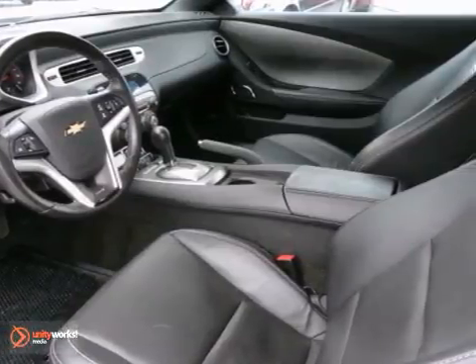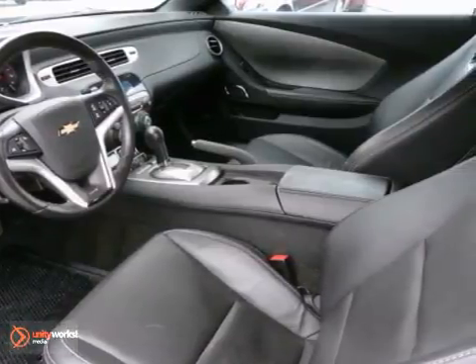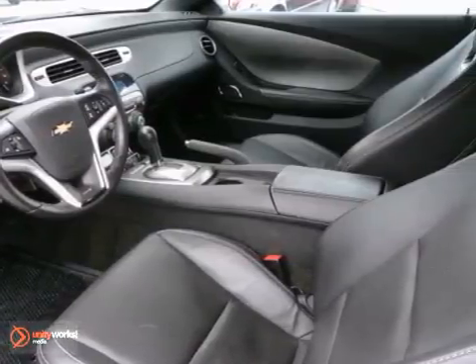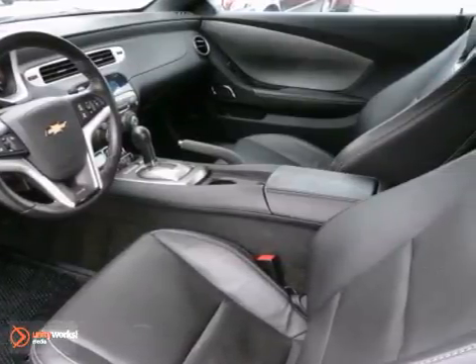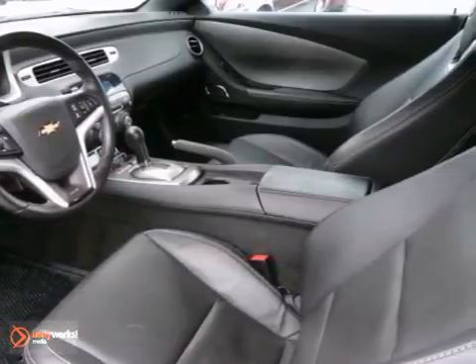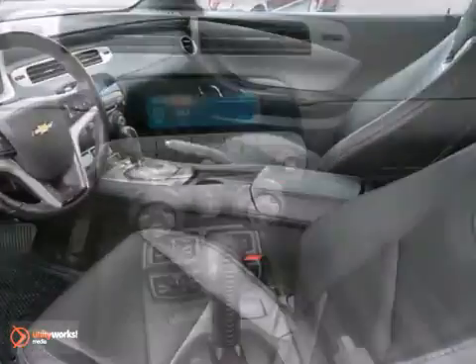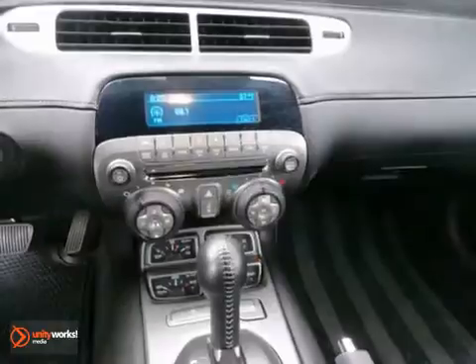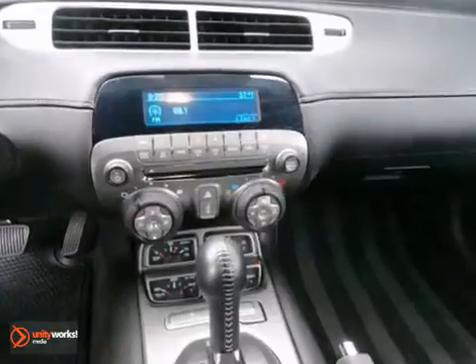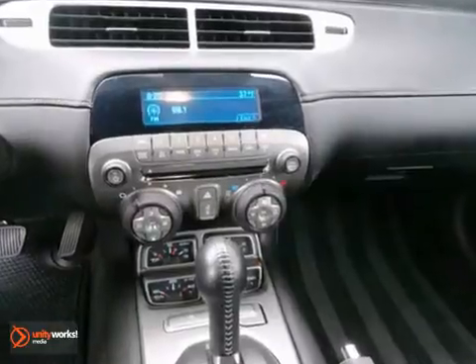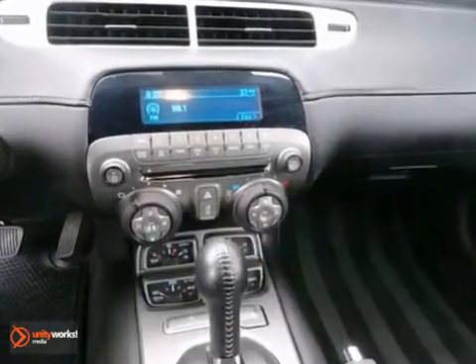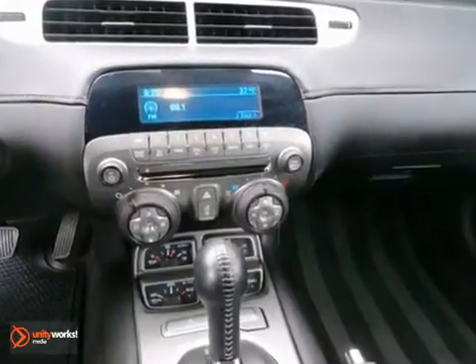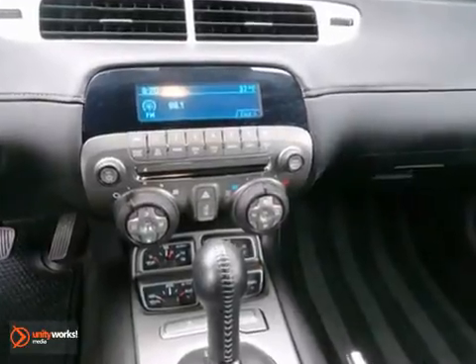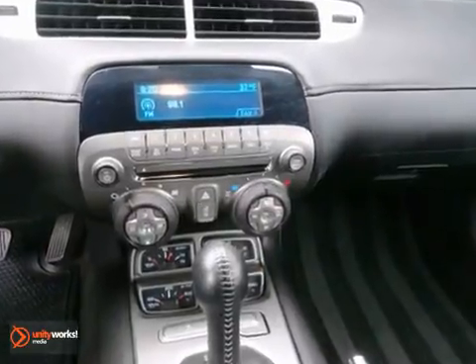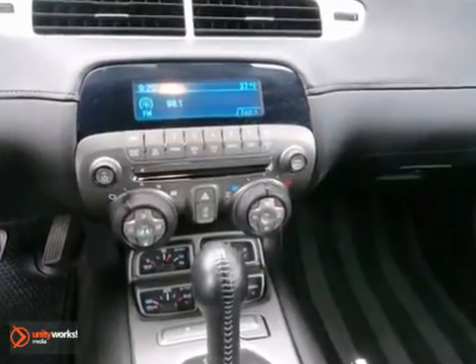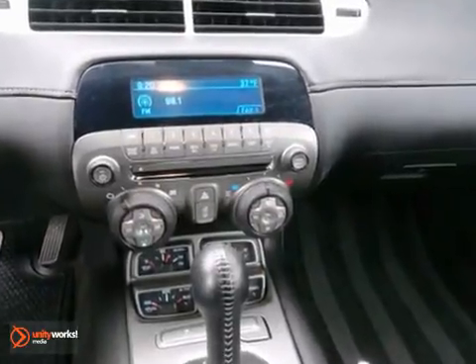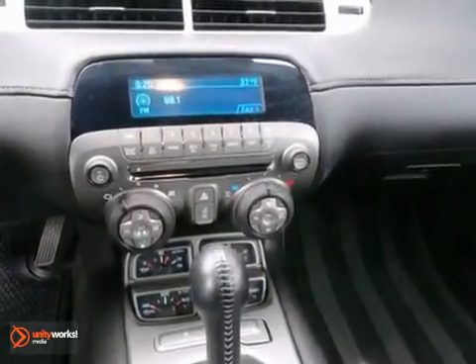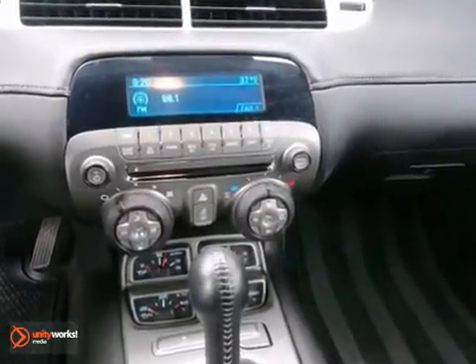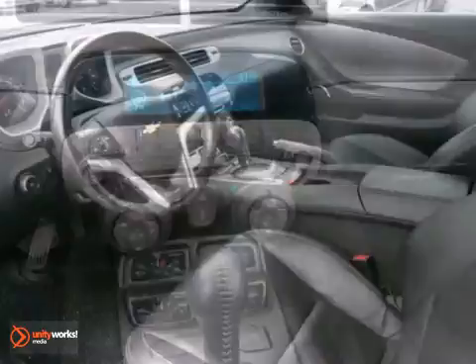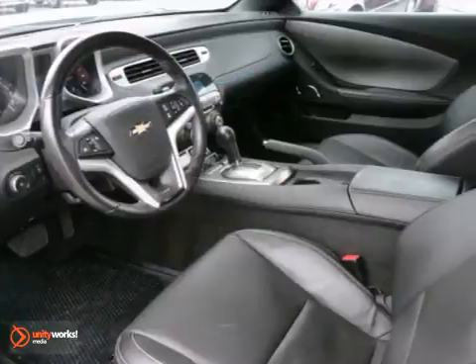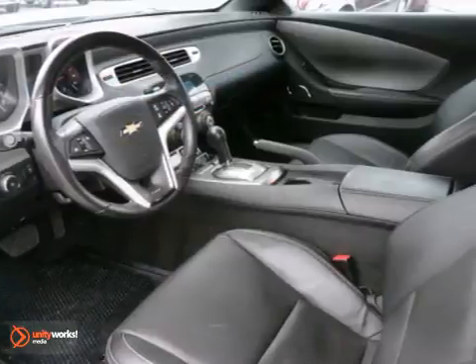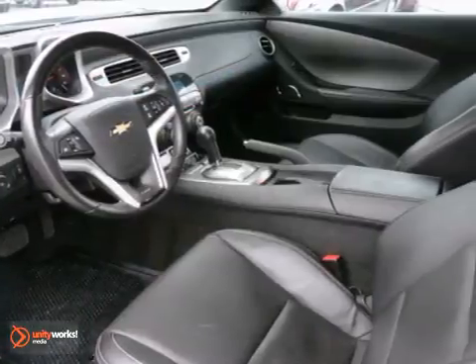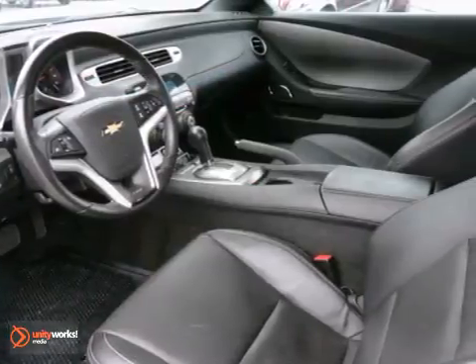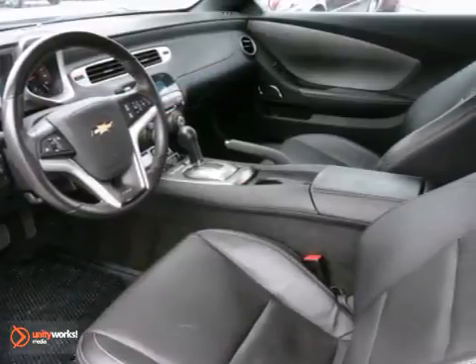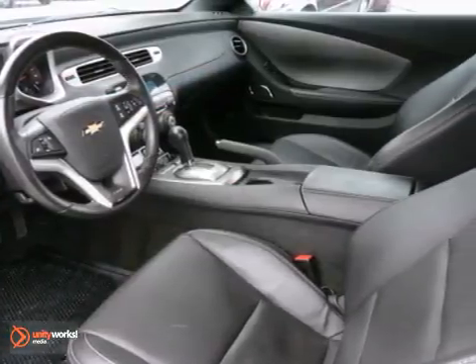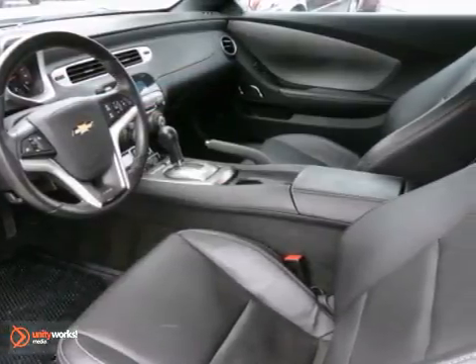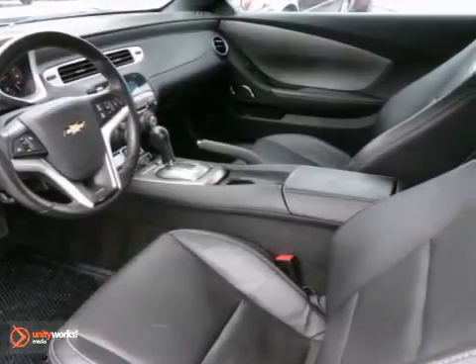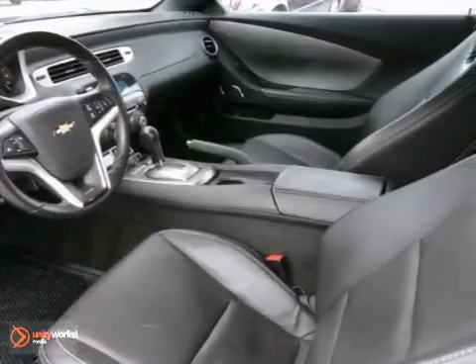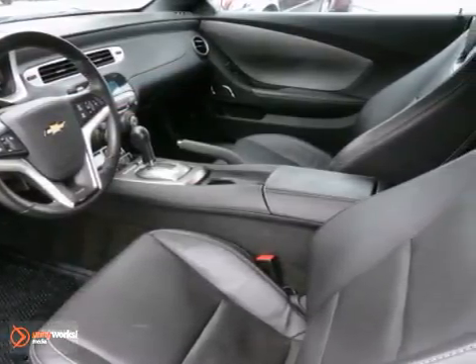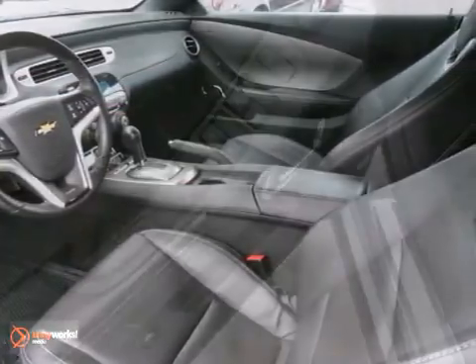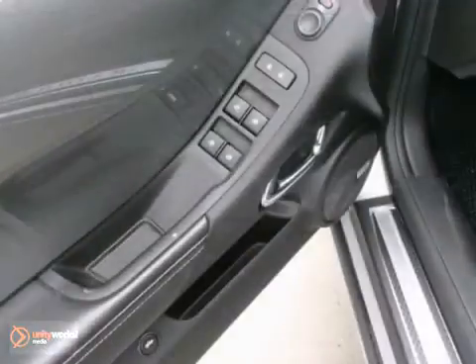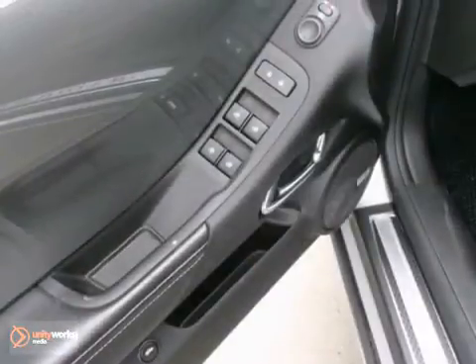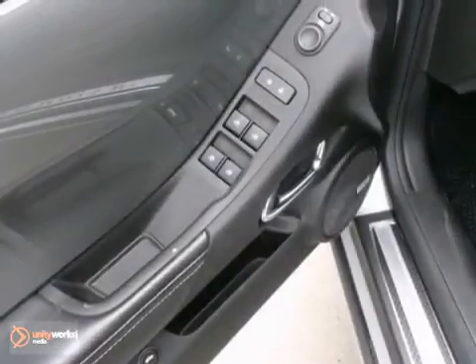It has heated mirrors and heated leather seats. It has side airbags, traction control, and alloy wheels as well as power windows and locks.